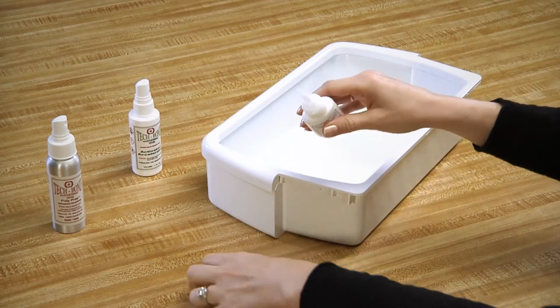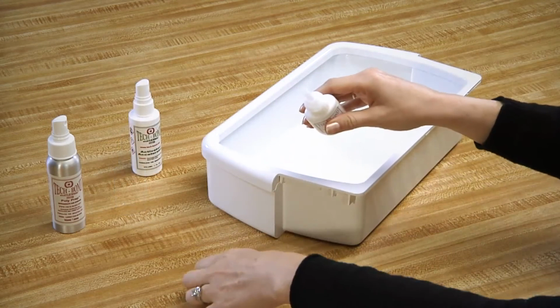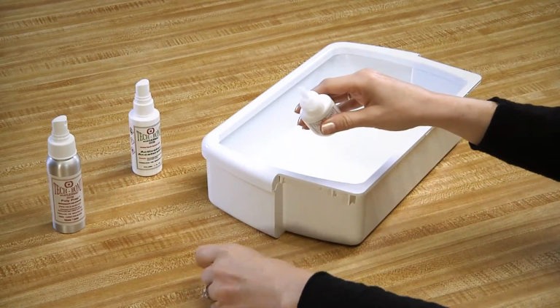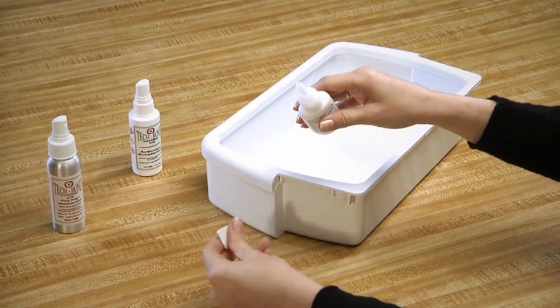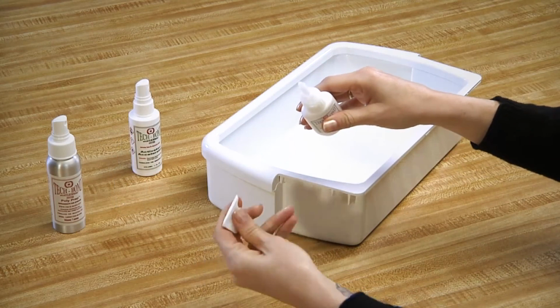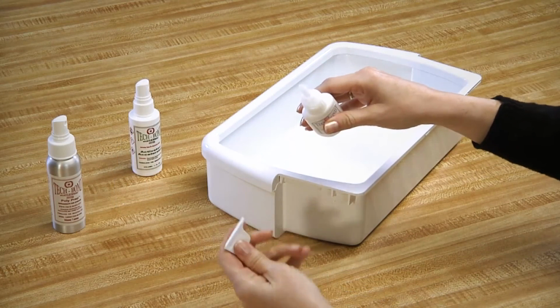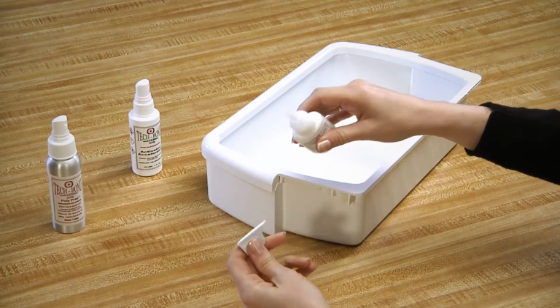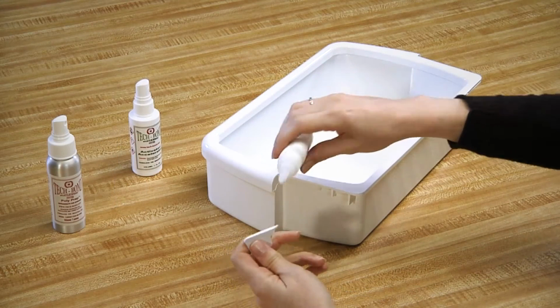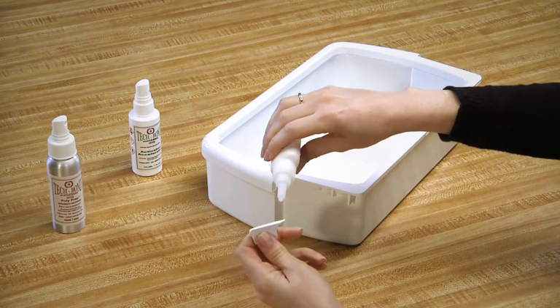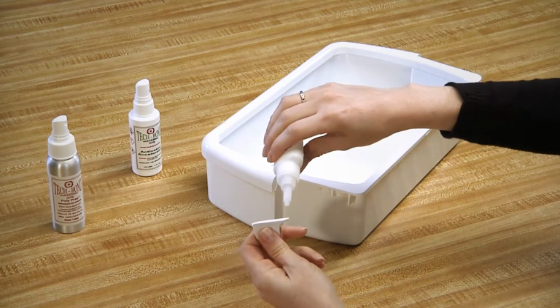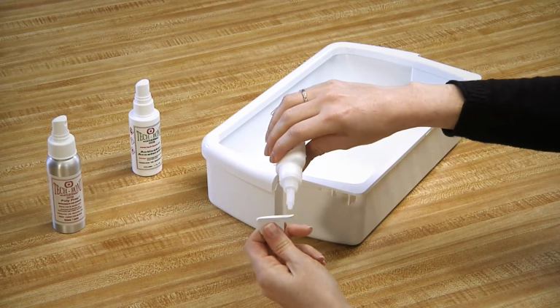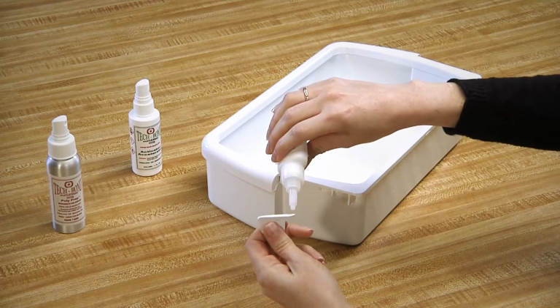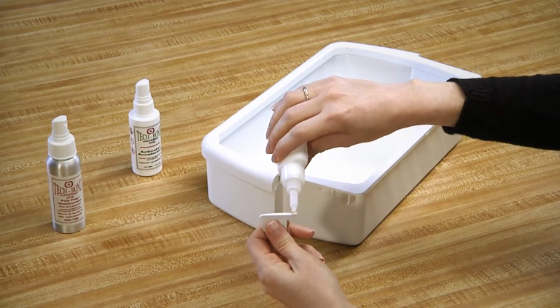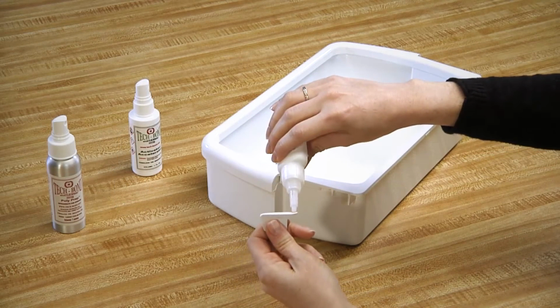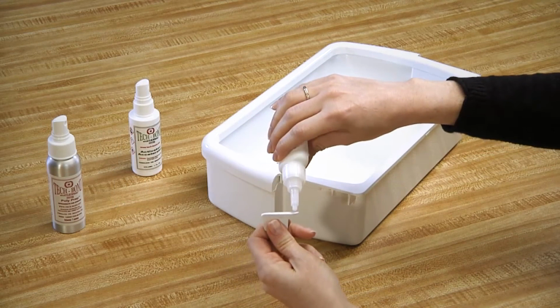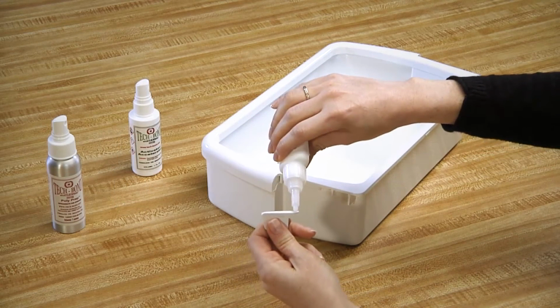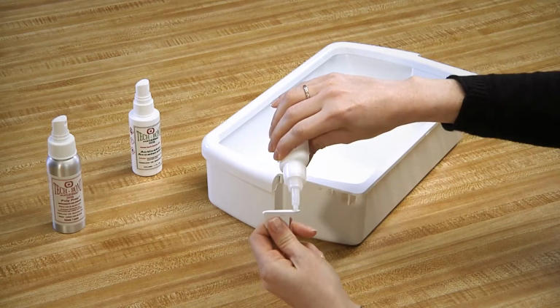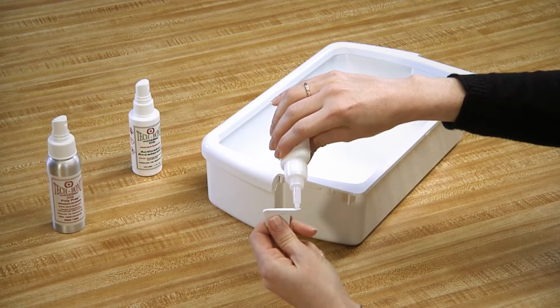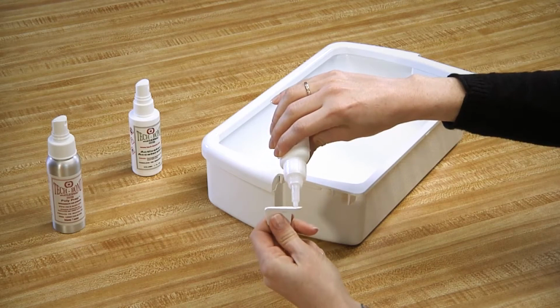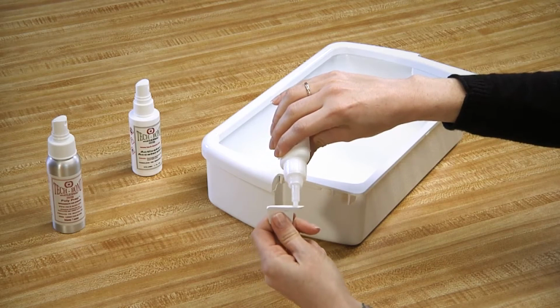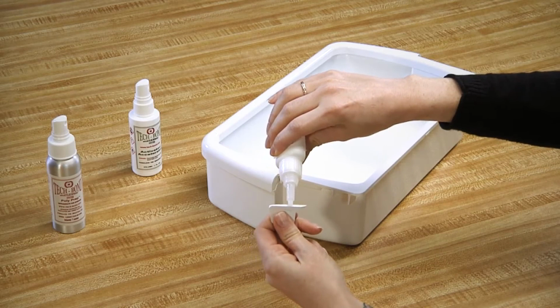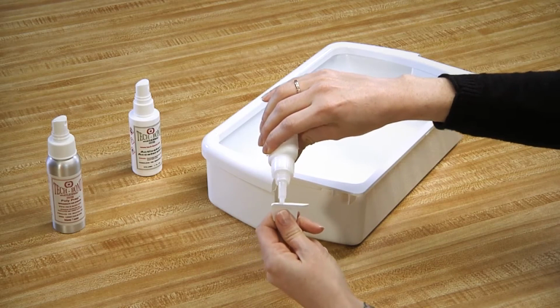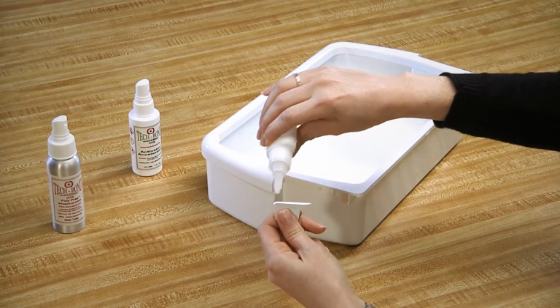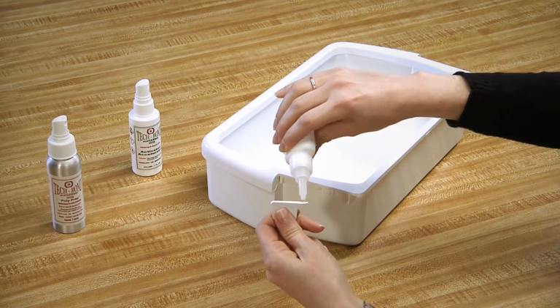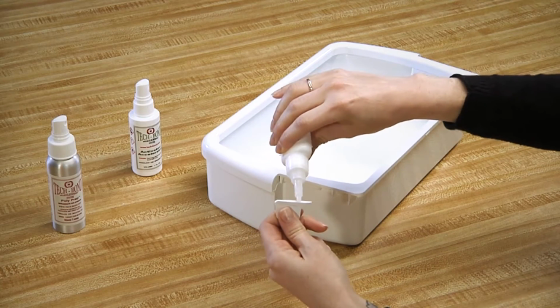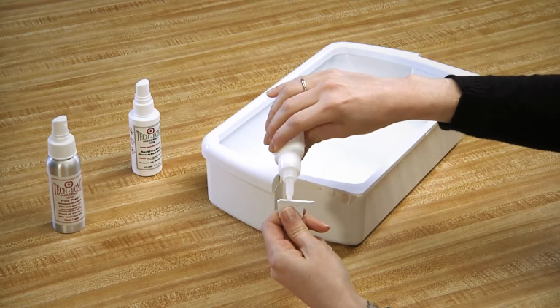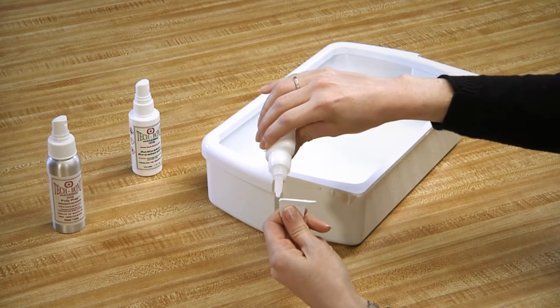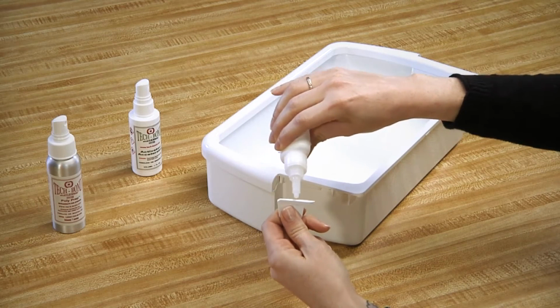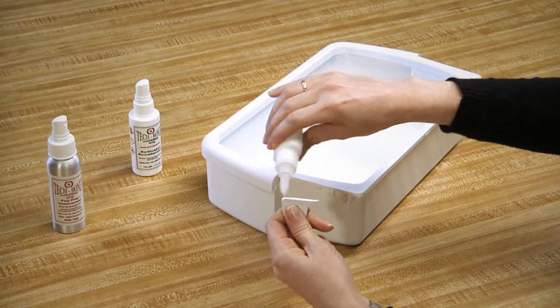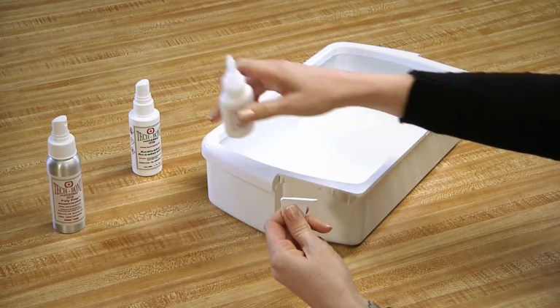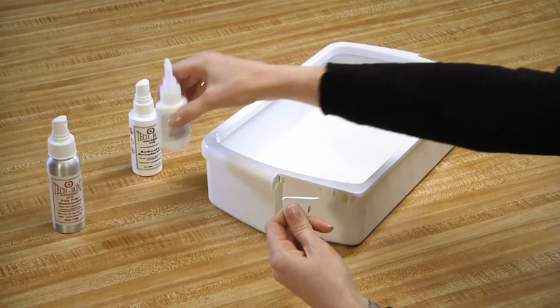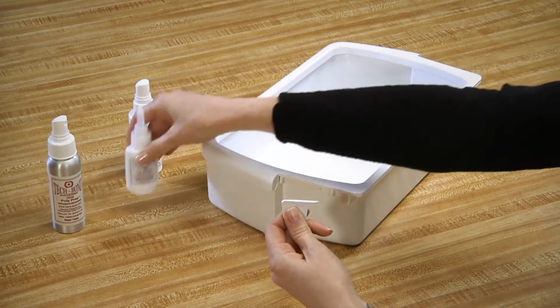To help you in making your repair, we offer step-by-step instructional videos.